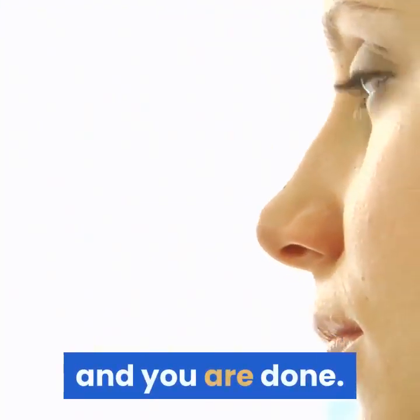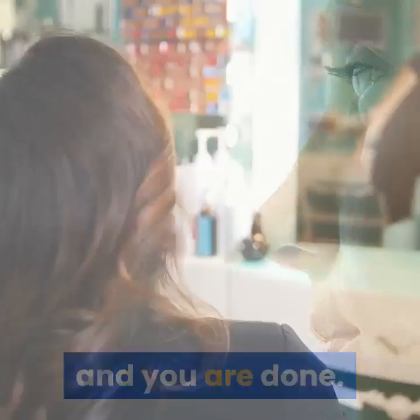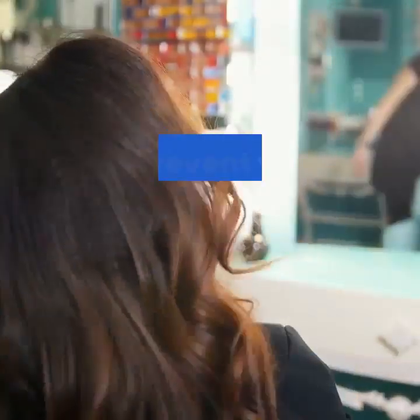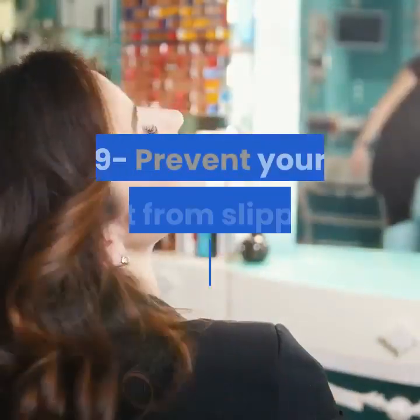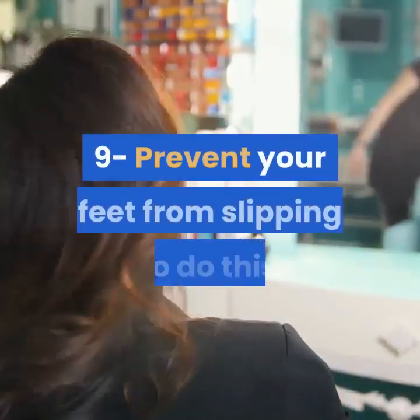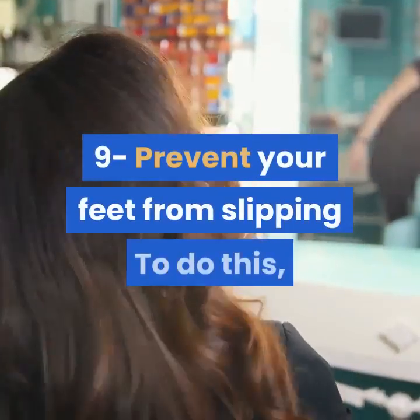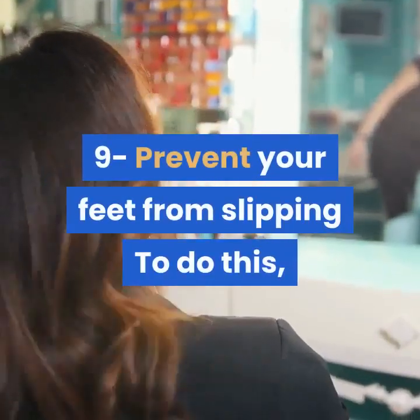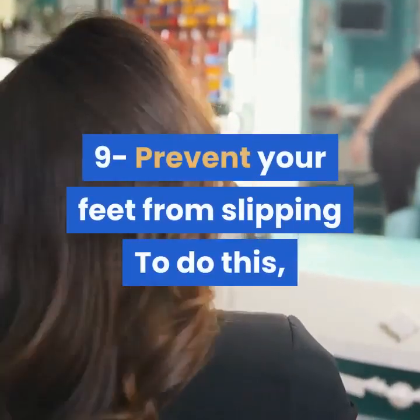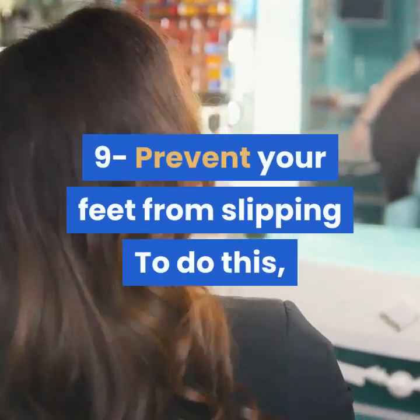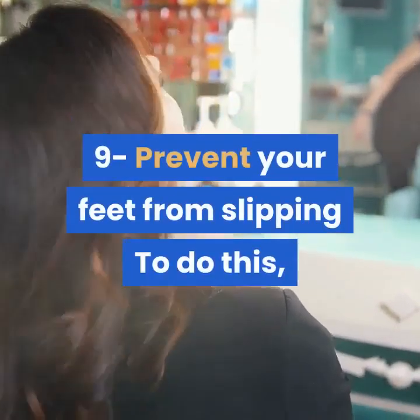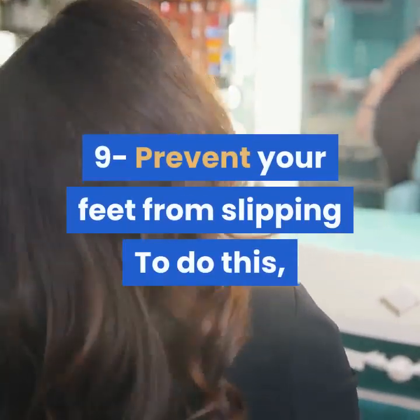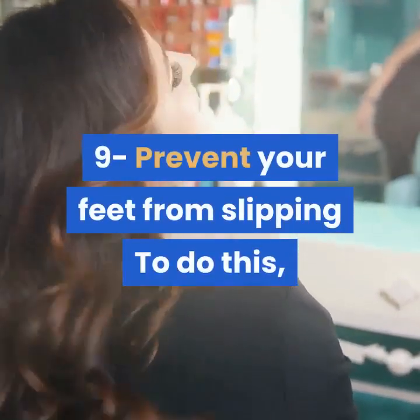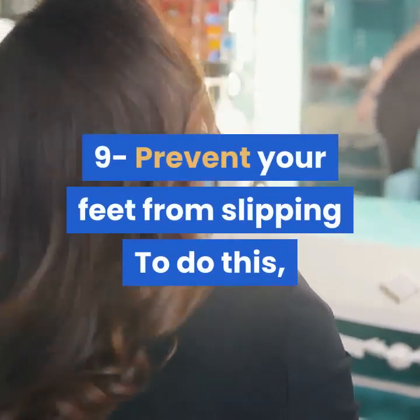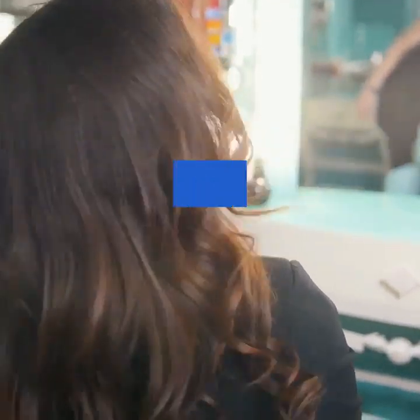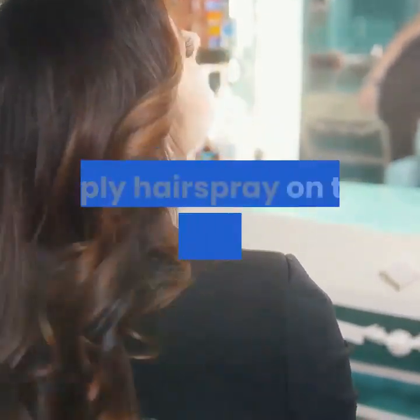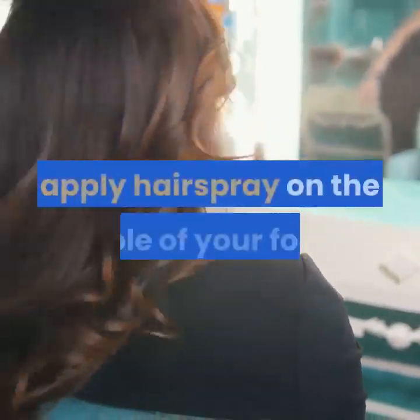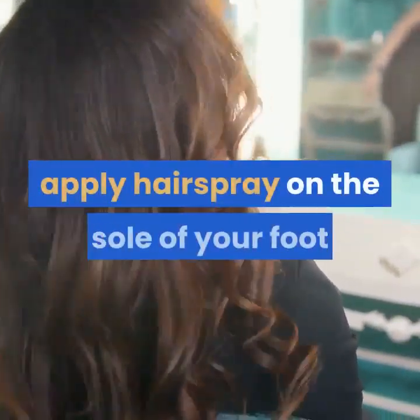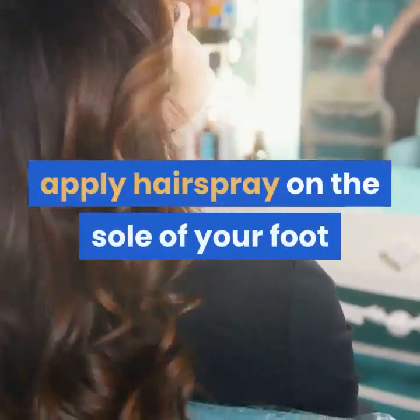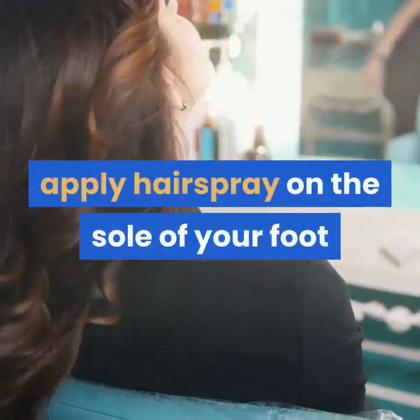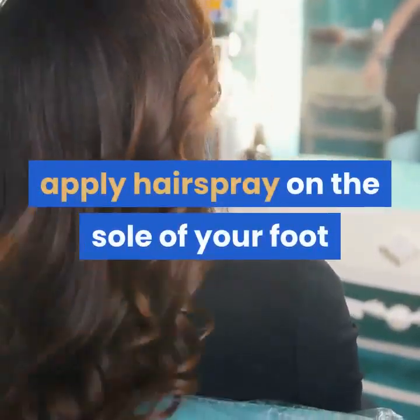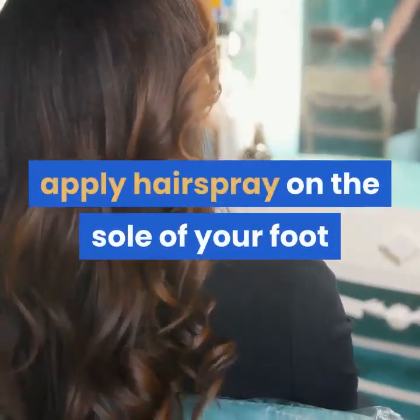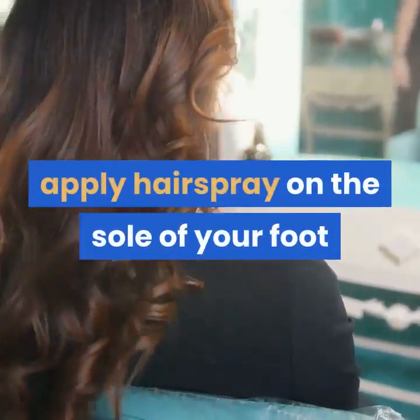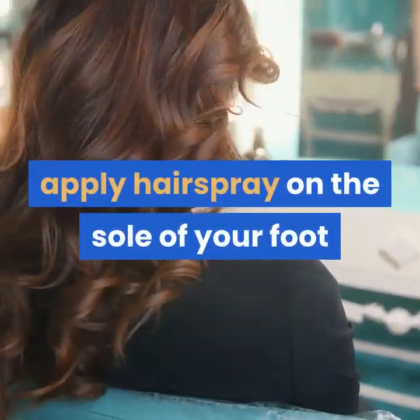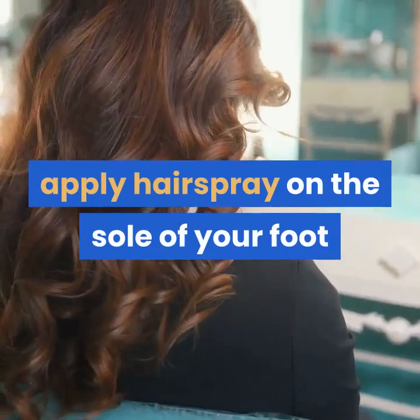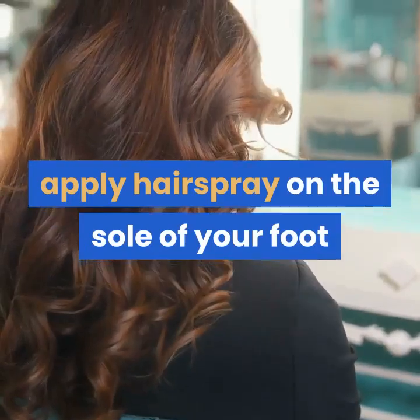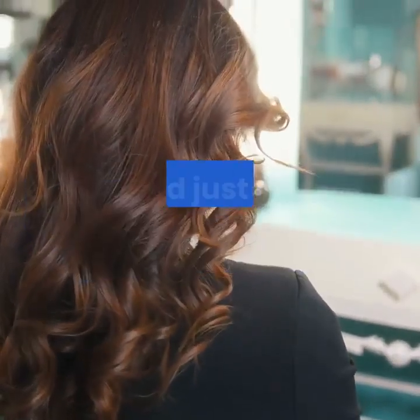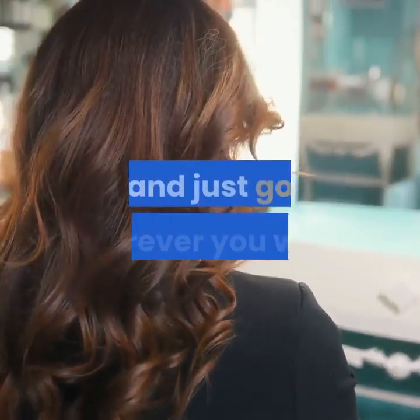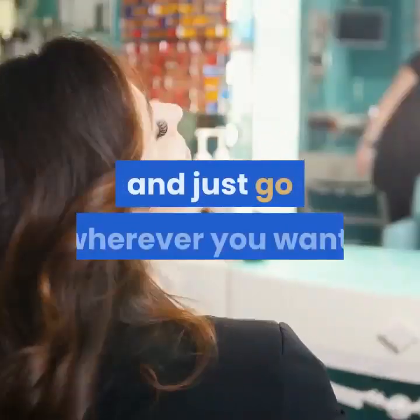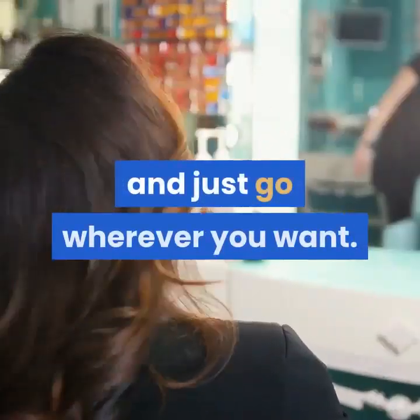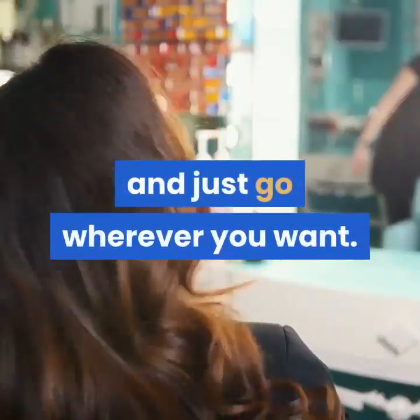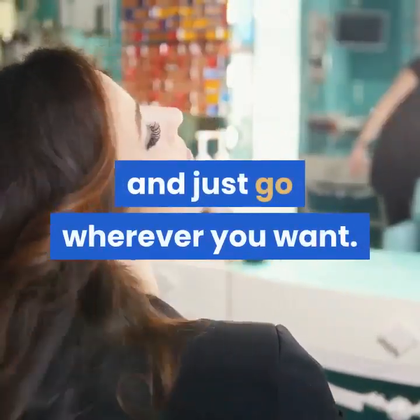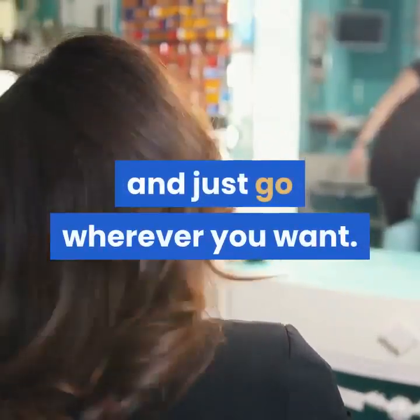9. Prevent your feet from slipping. To do this, apply hairspray on the sole of your foot and just go wherever you want.